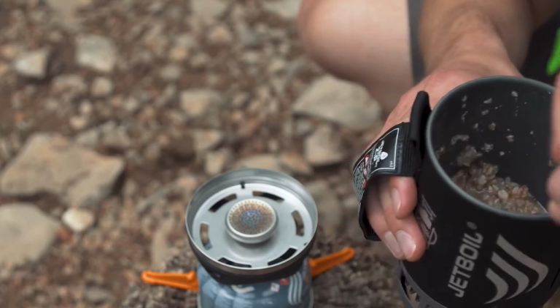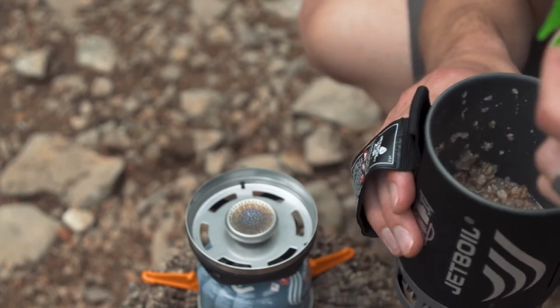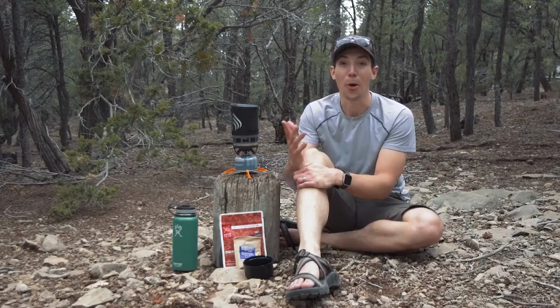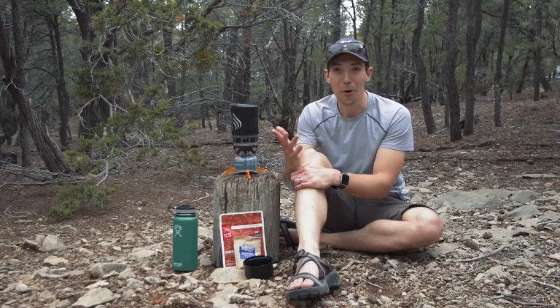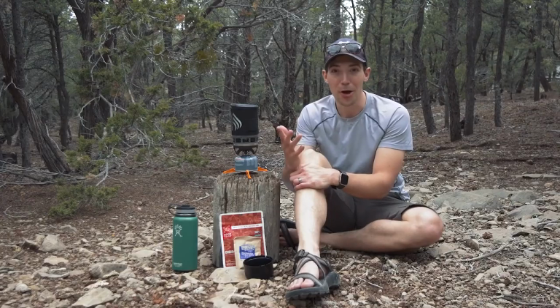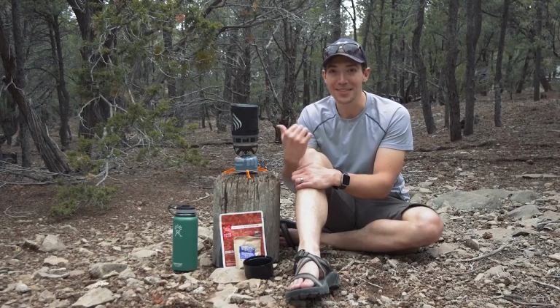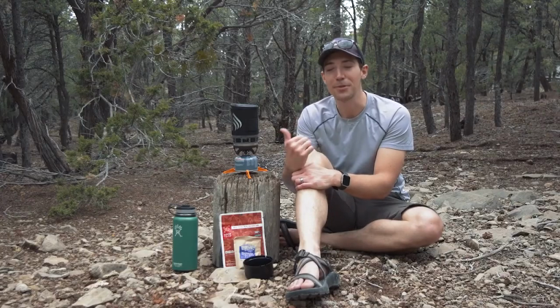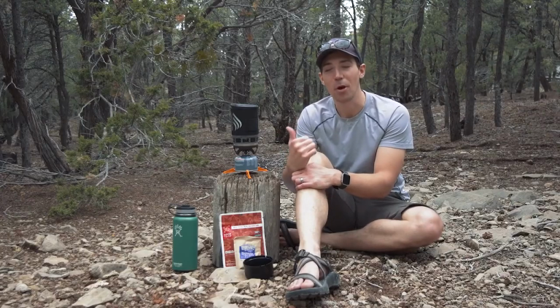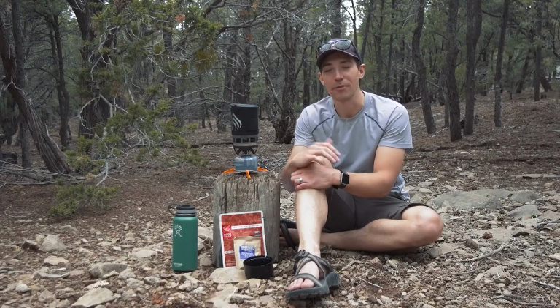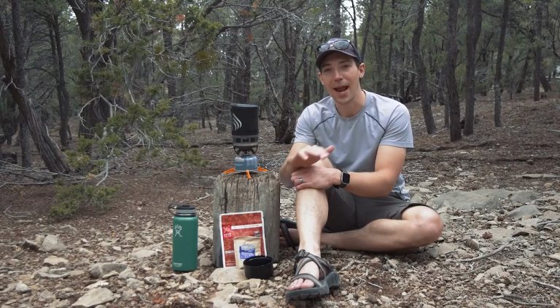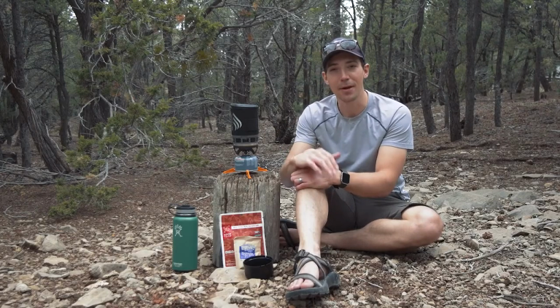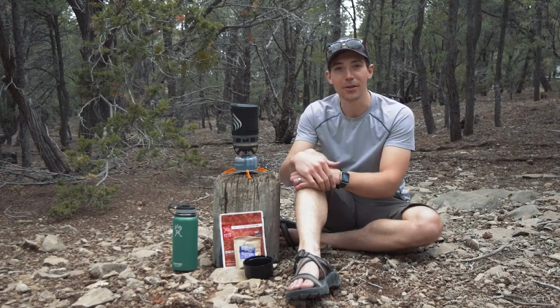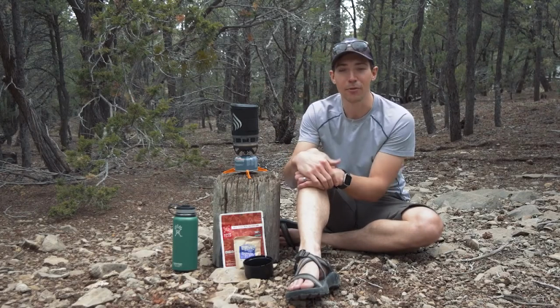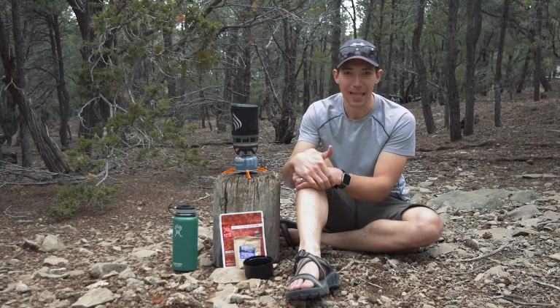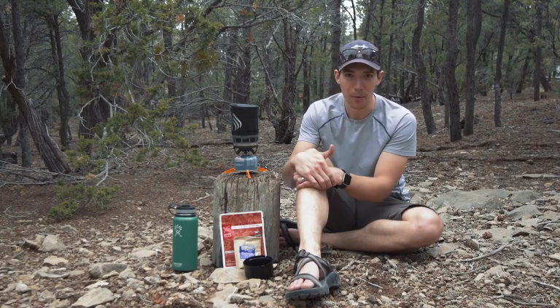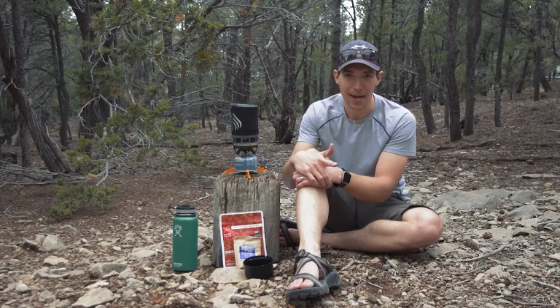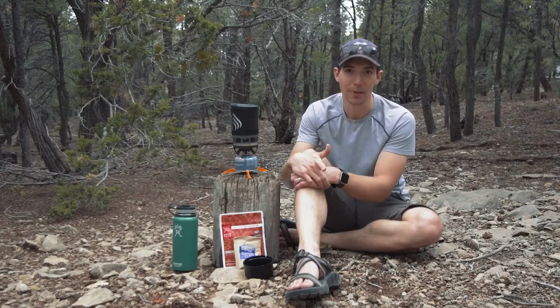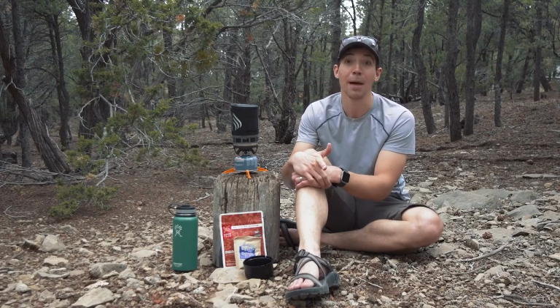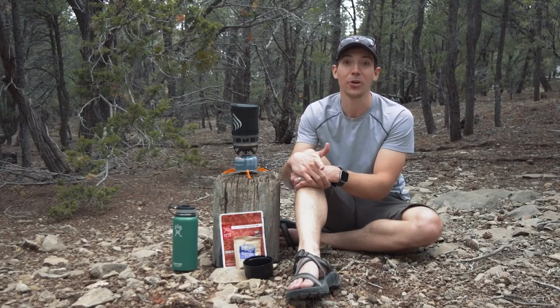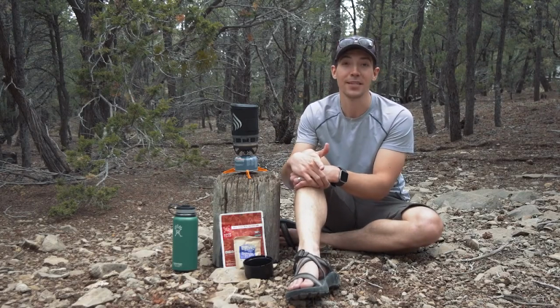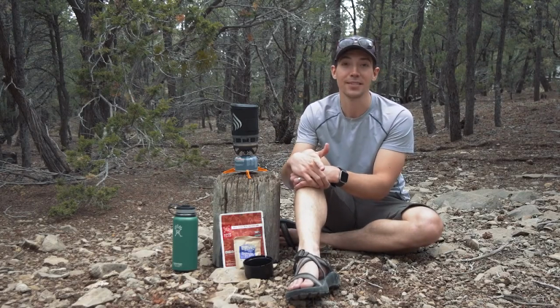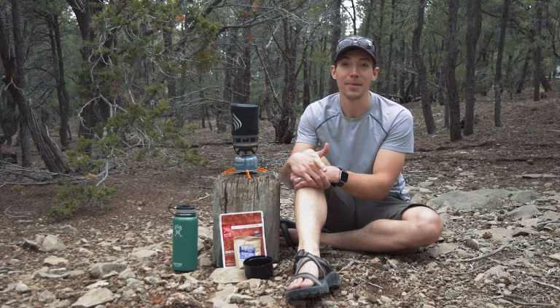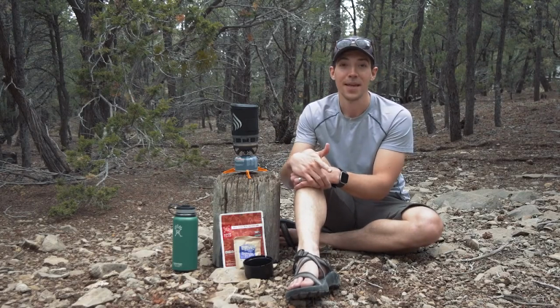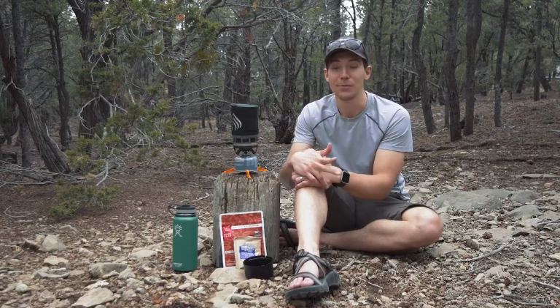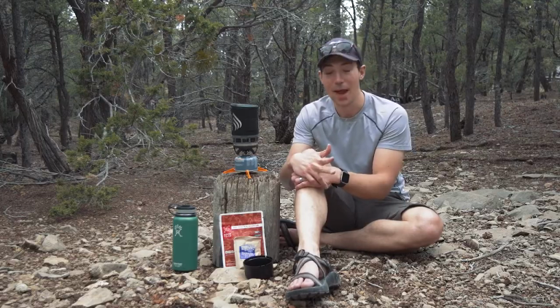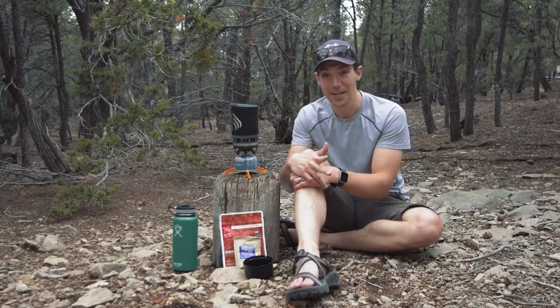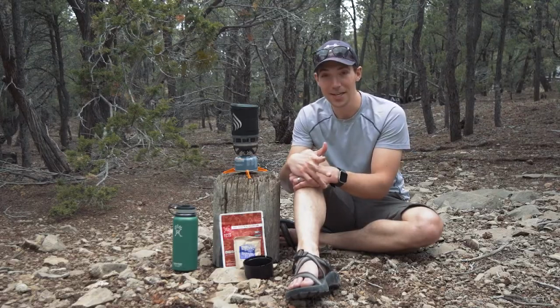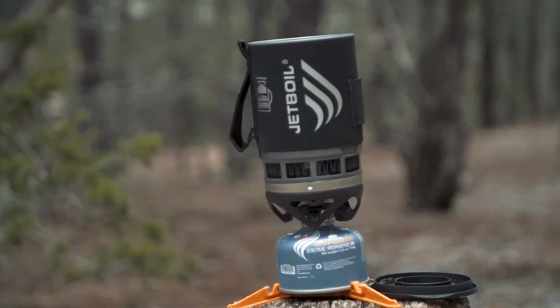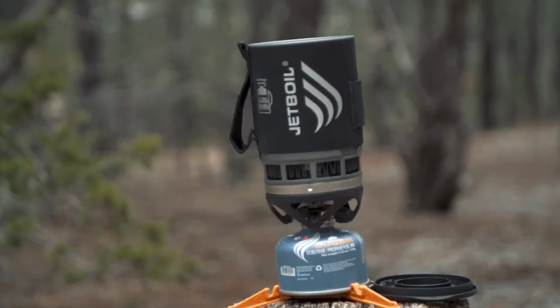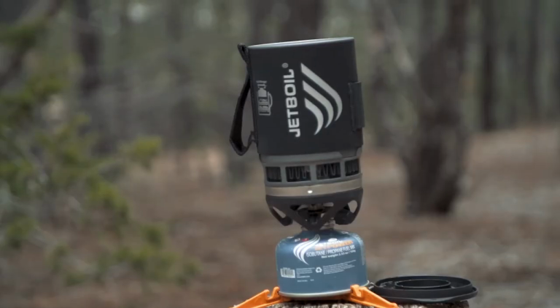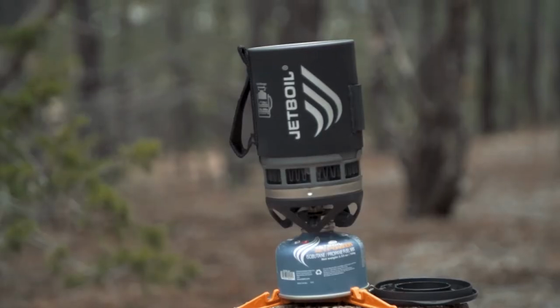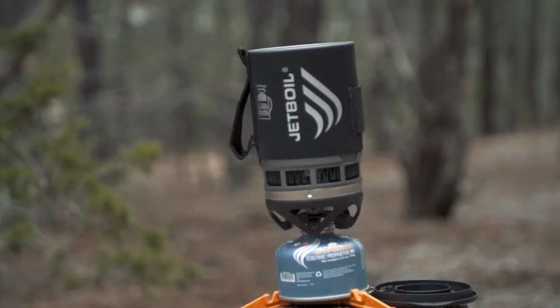All in all, the Zip is perfect for anybody looking for a lightweight and reliable cooking system that gives you everything you need and nothing you don't.